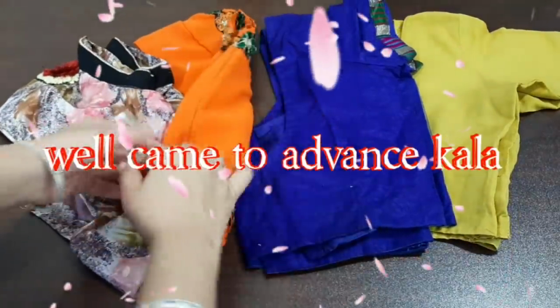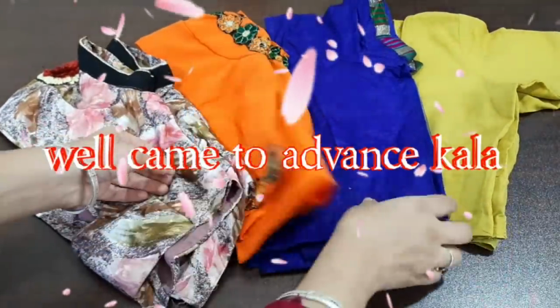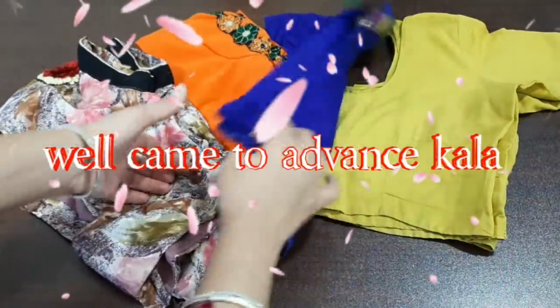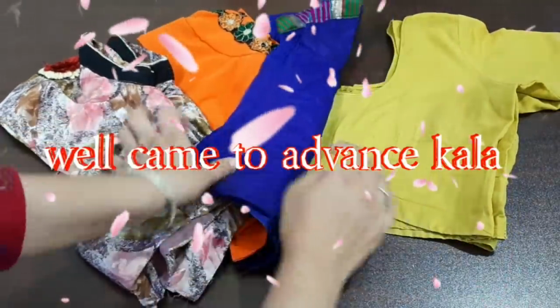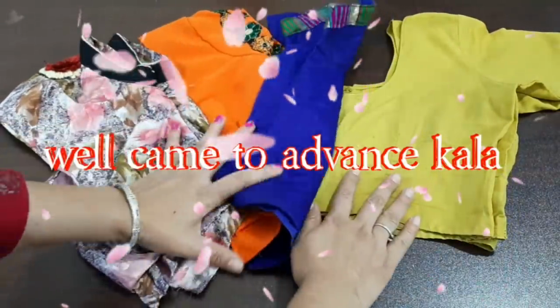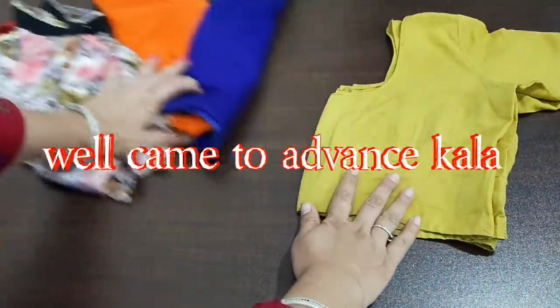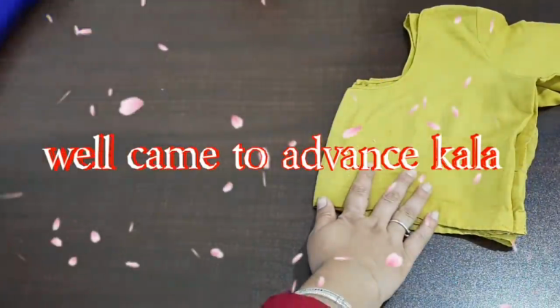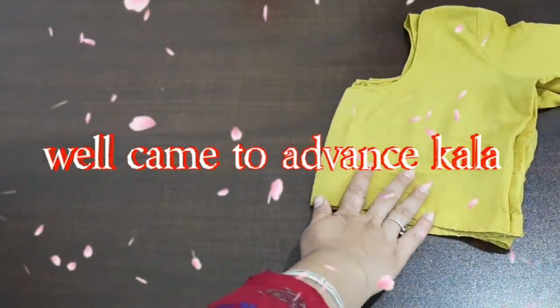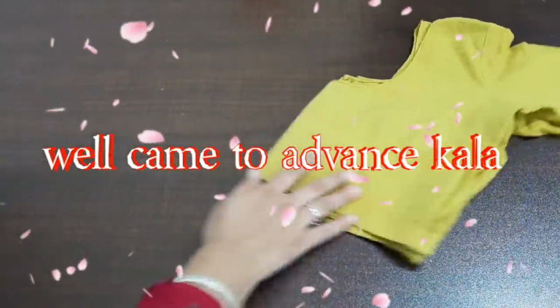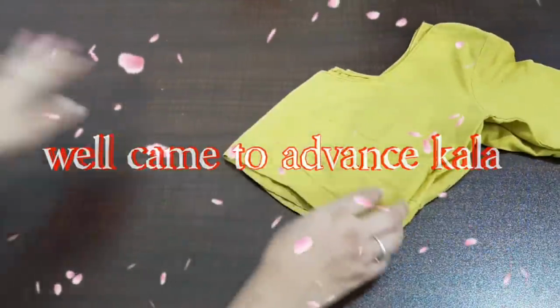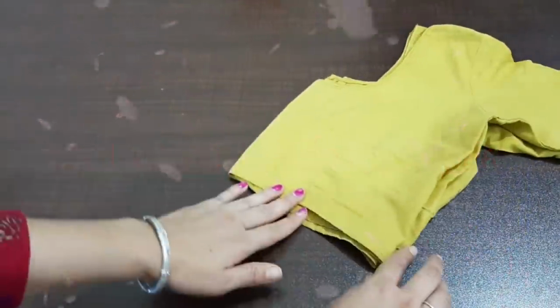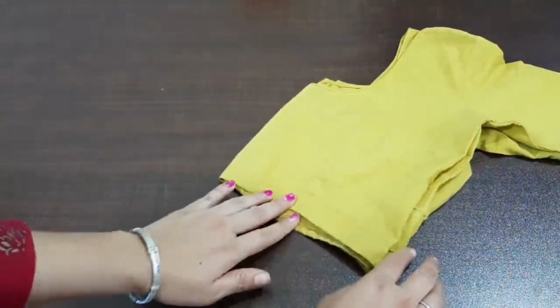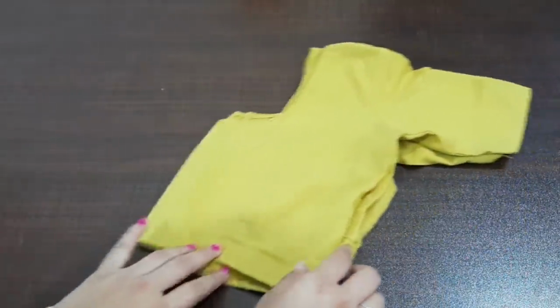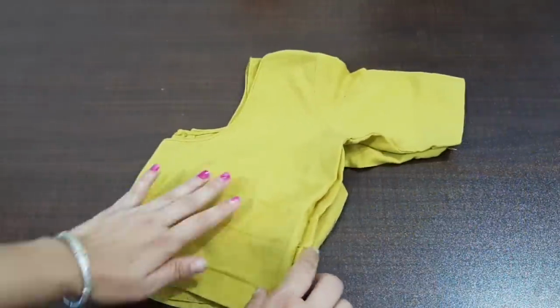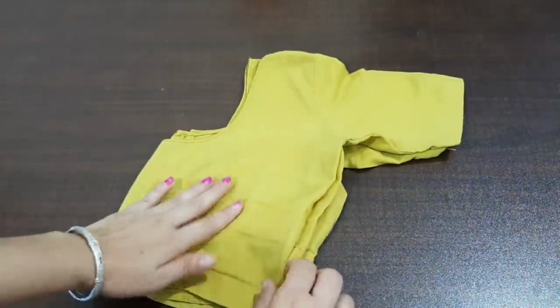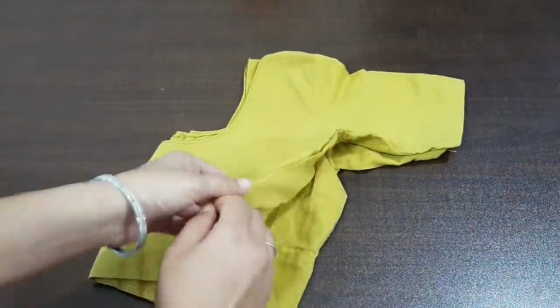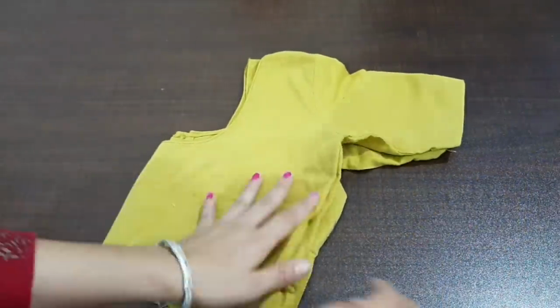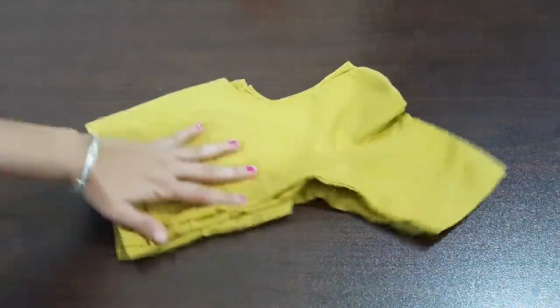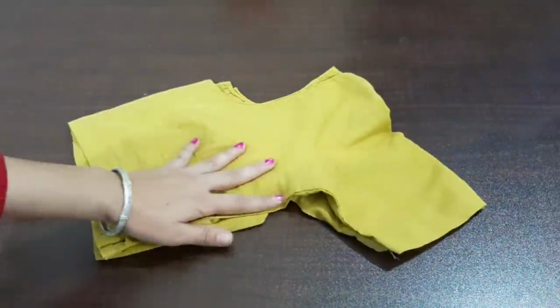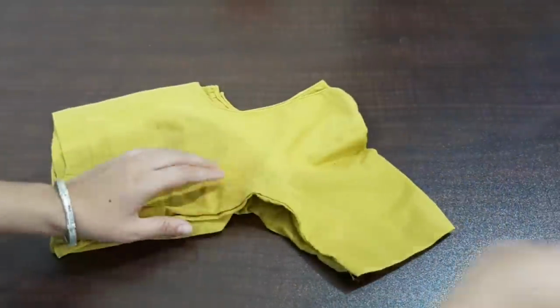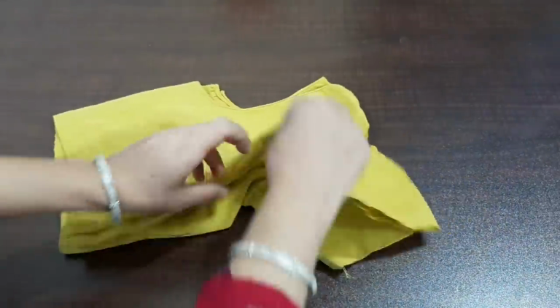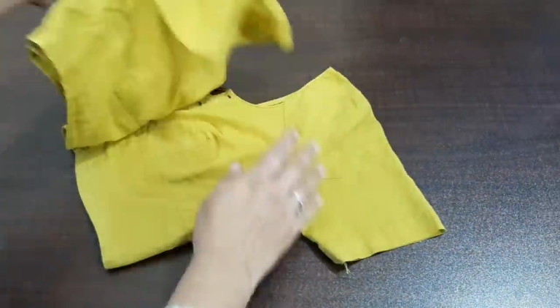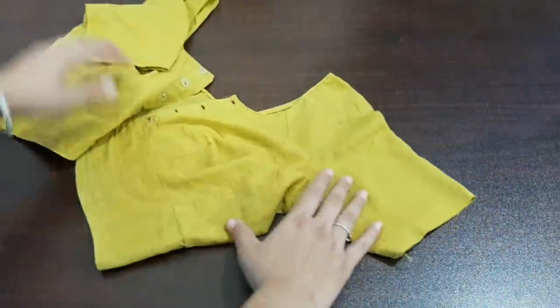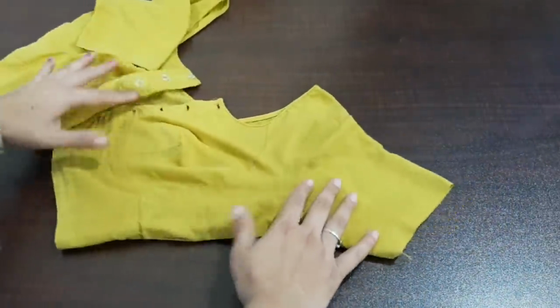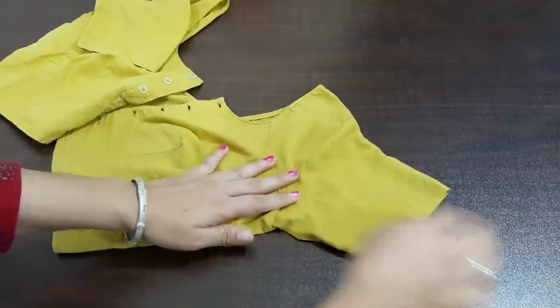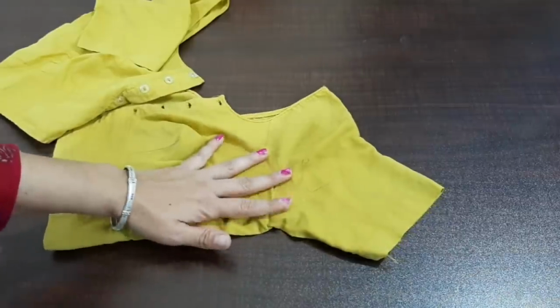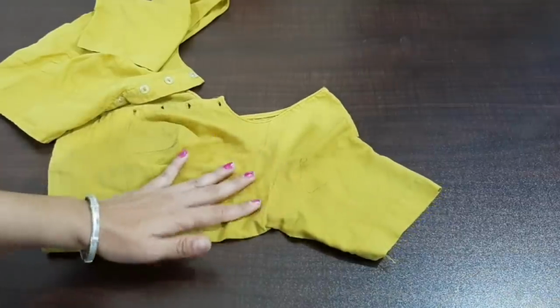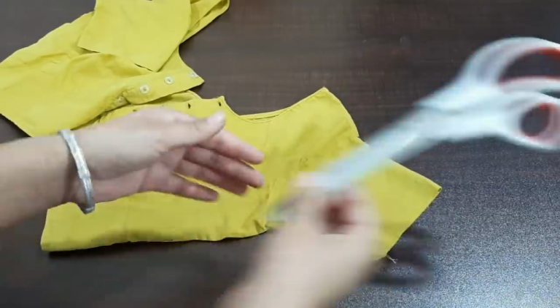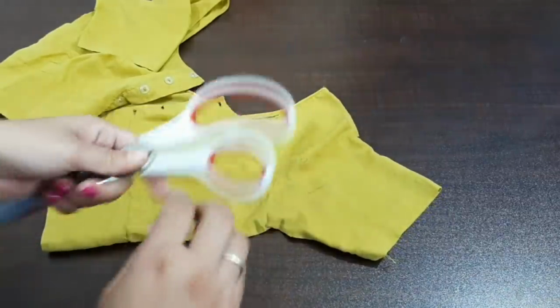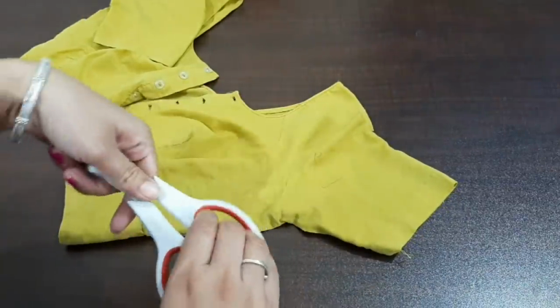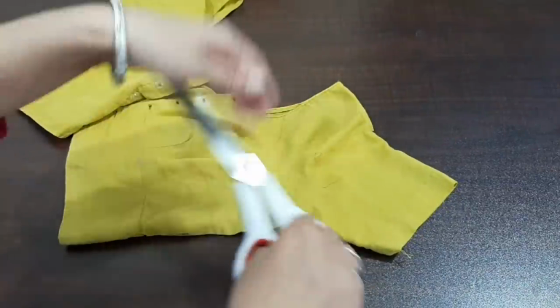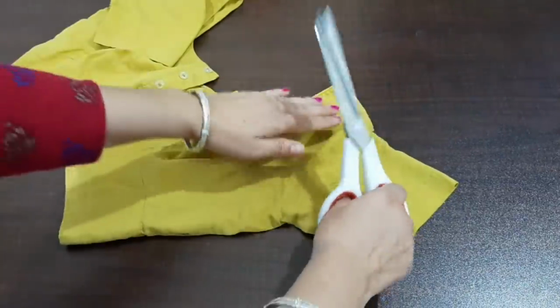Hello friends, welcome to Advanced Color. We are going to make two things: a waist blouse.